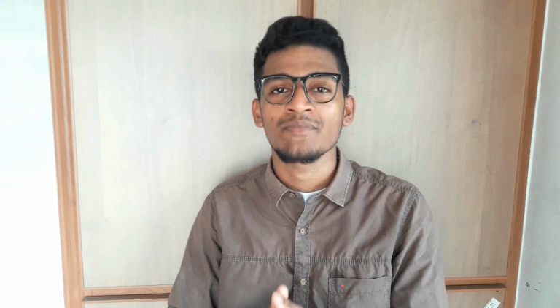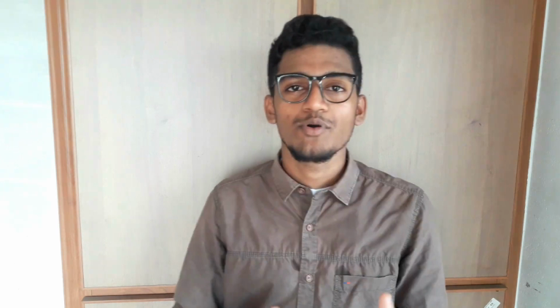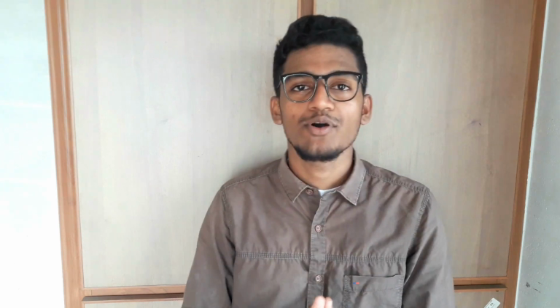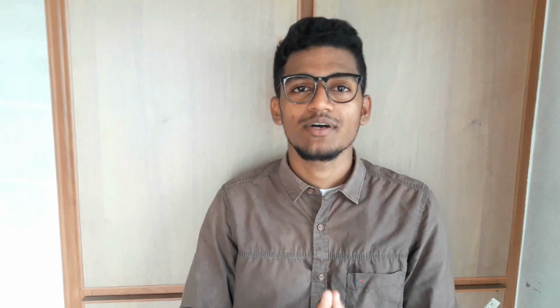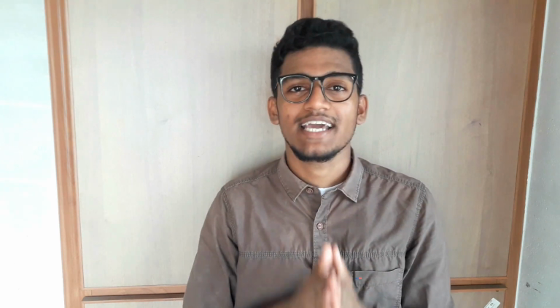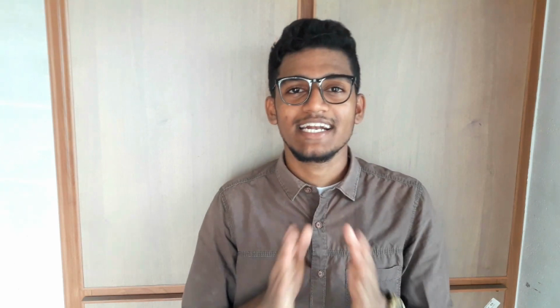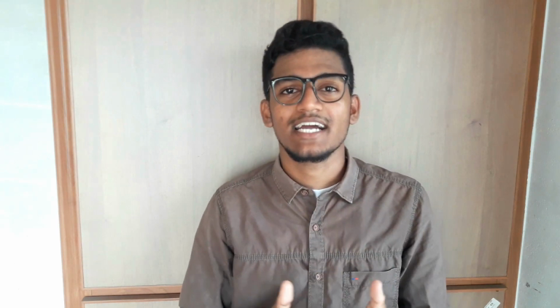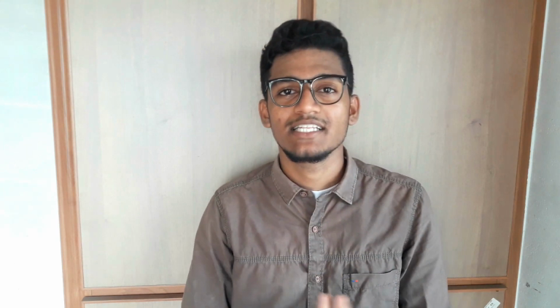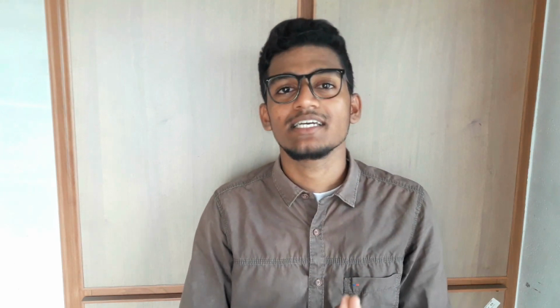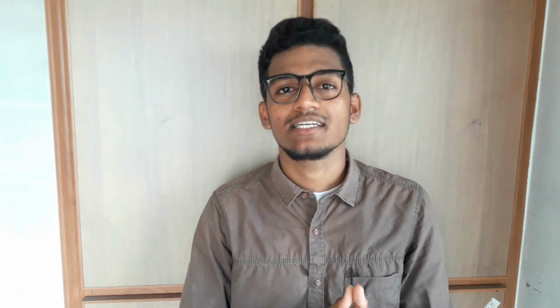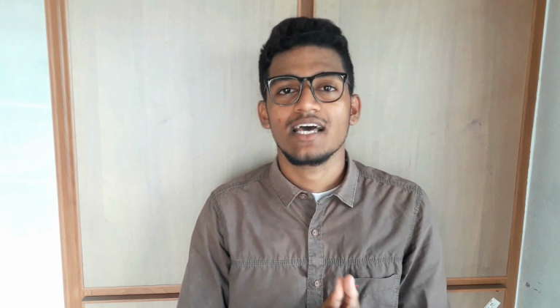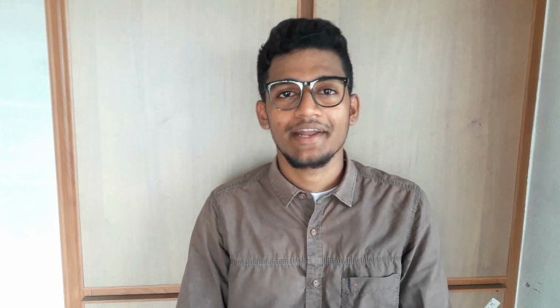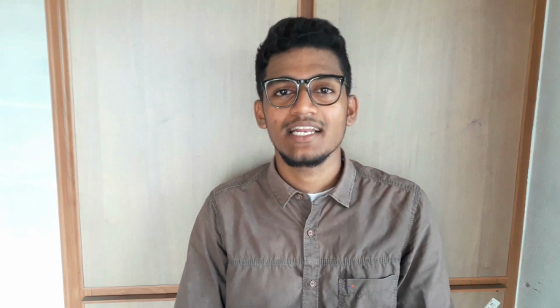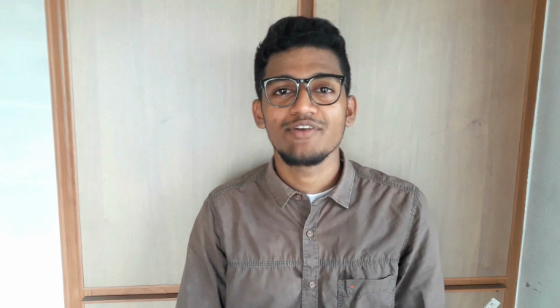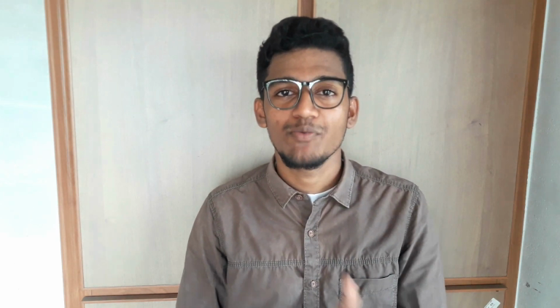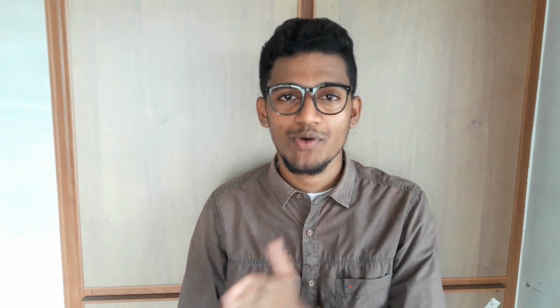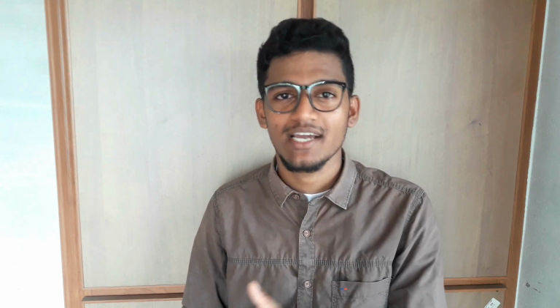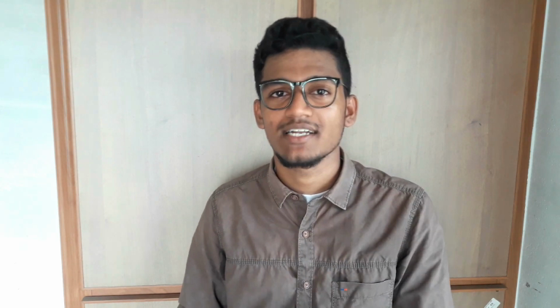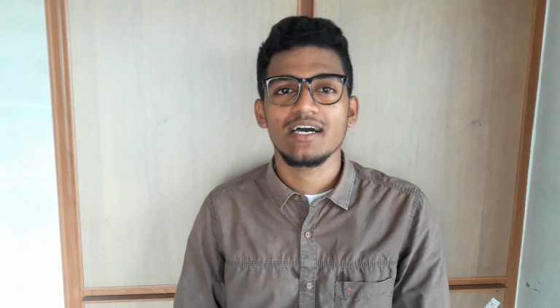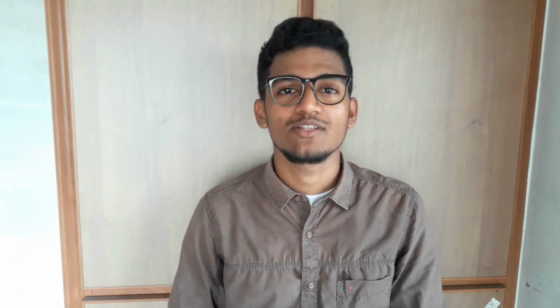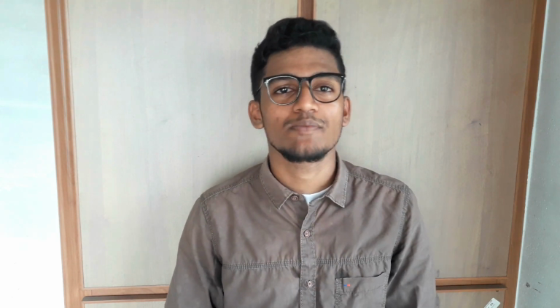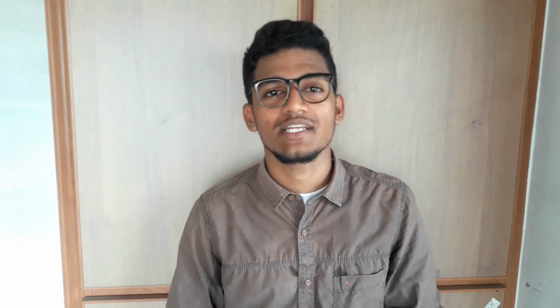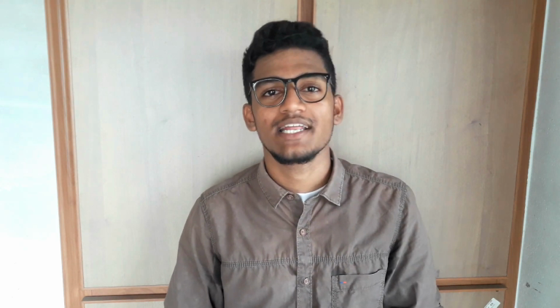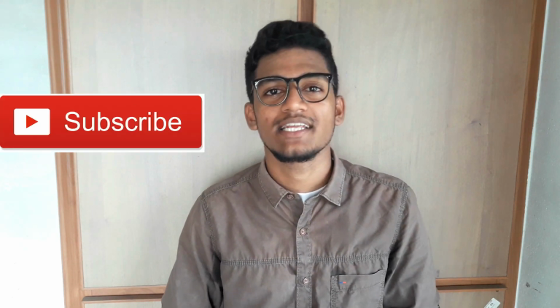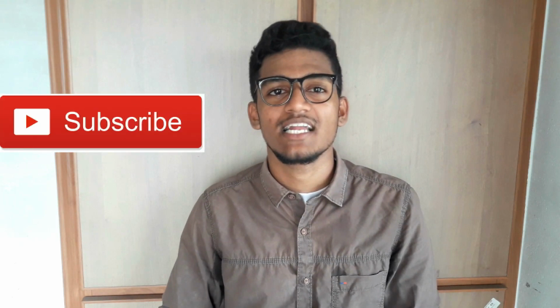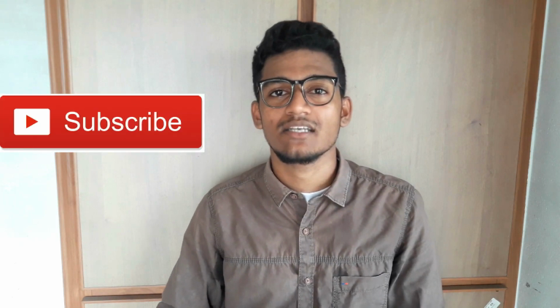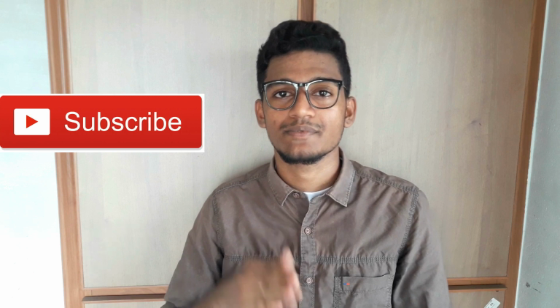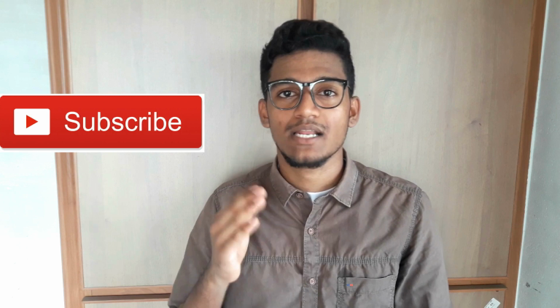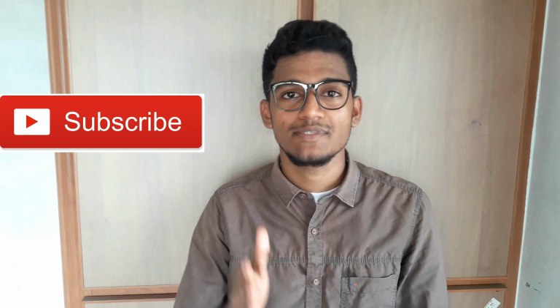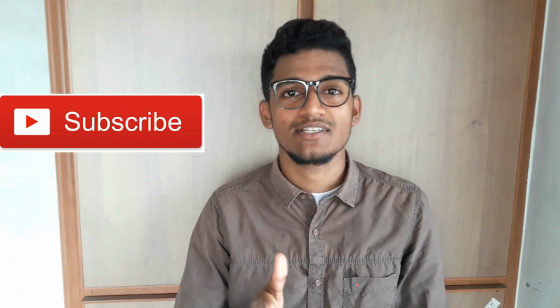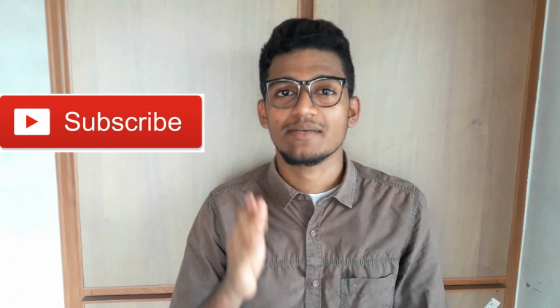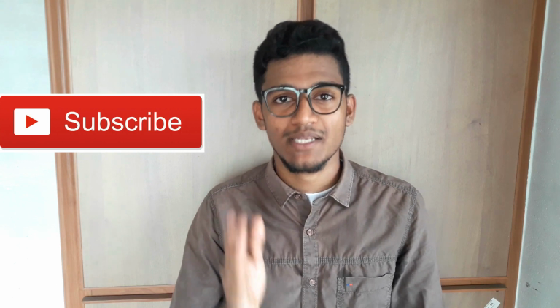If you want to see the video, please subscribe.